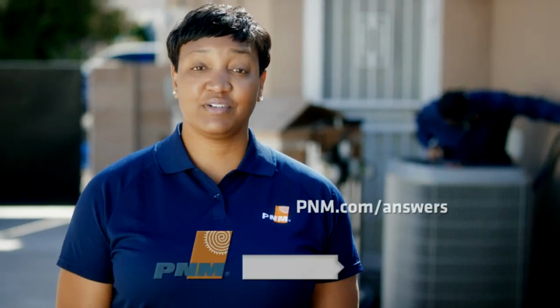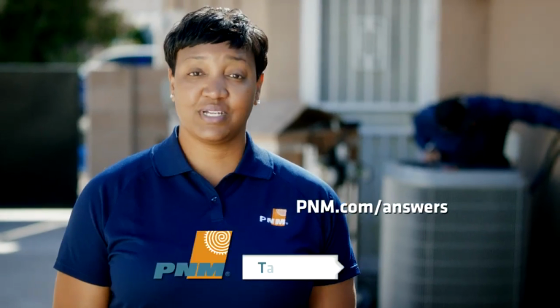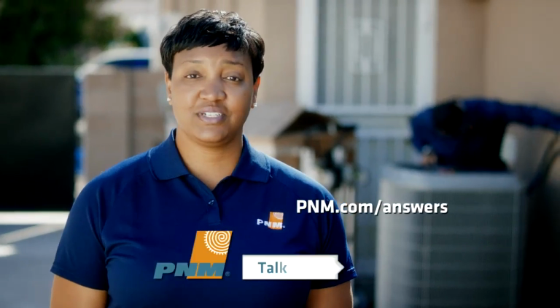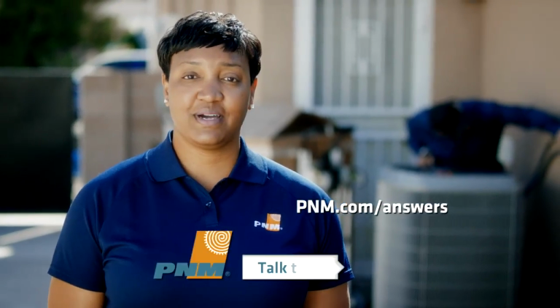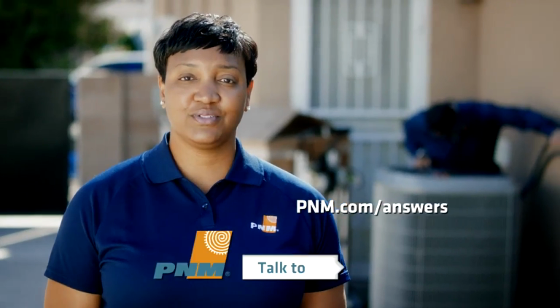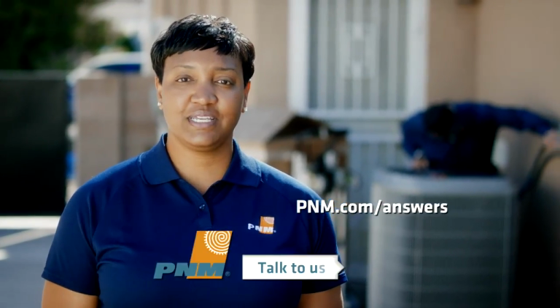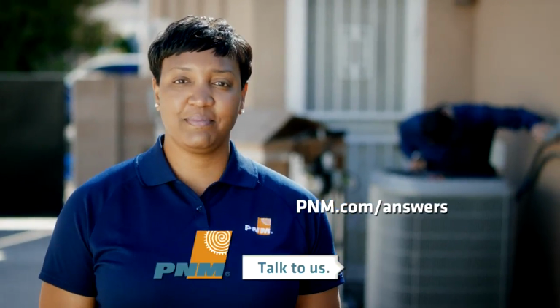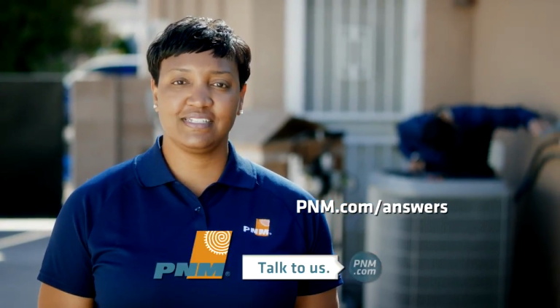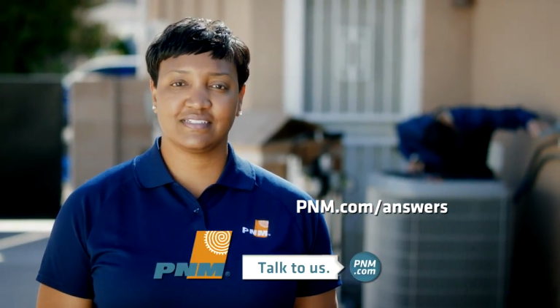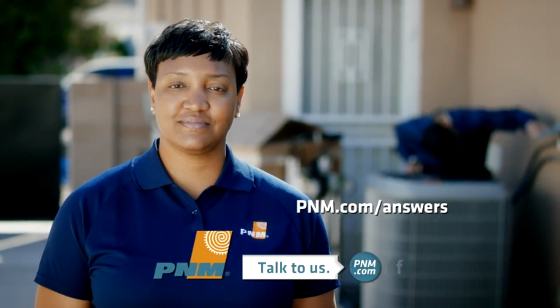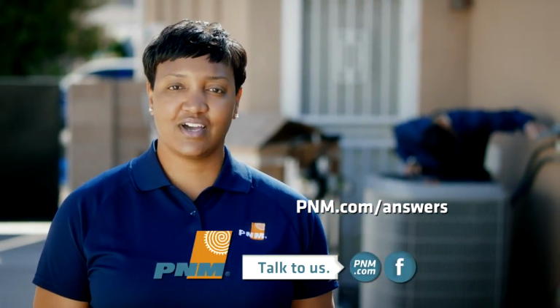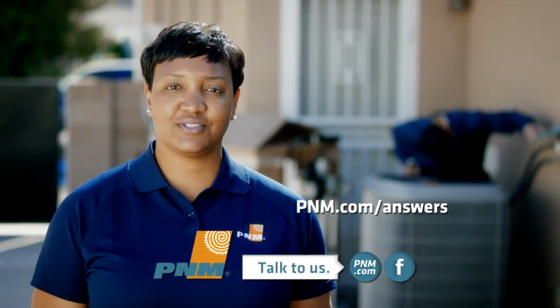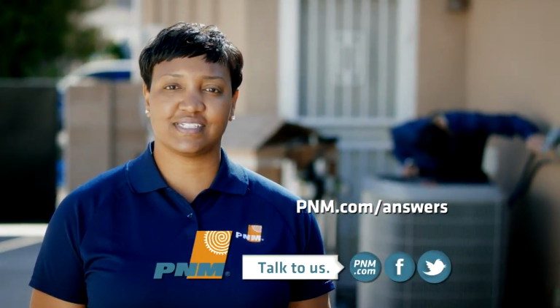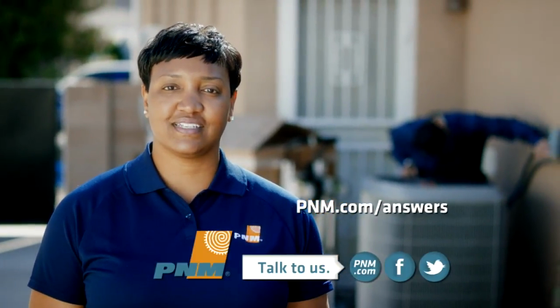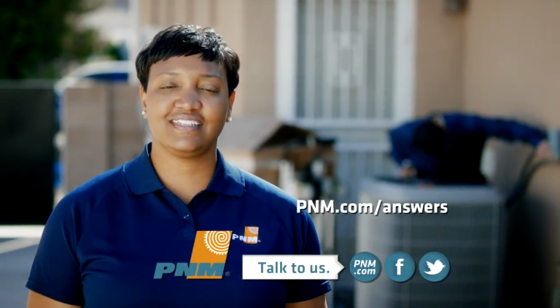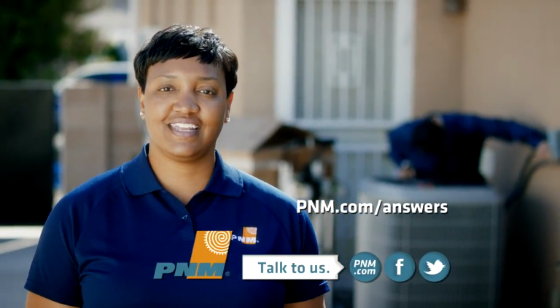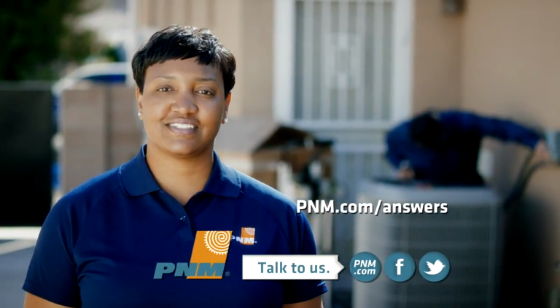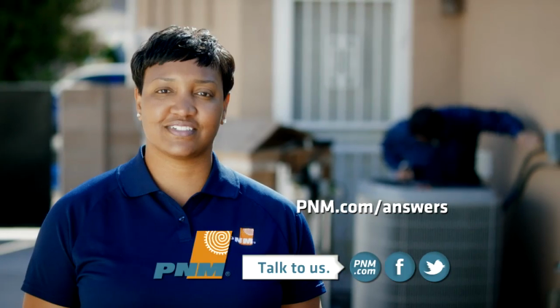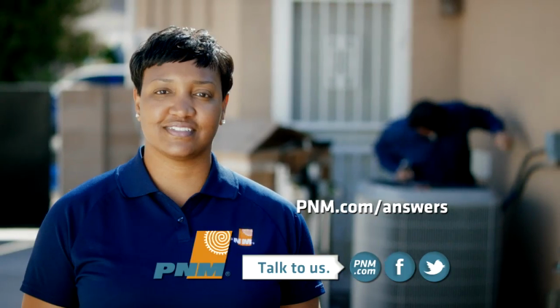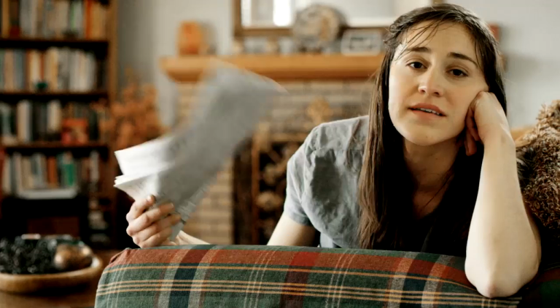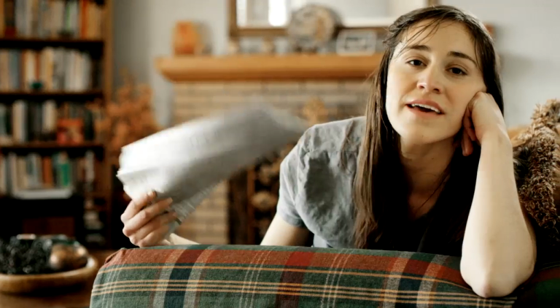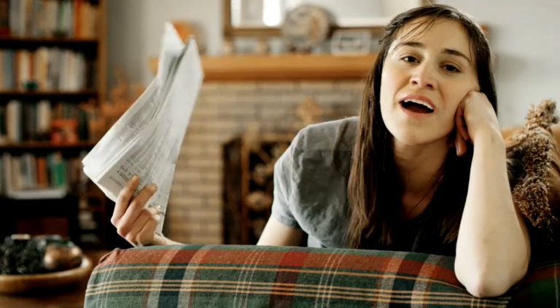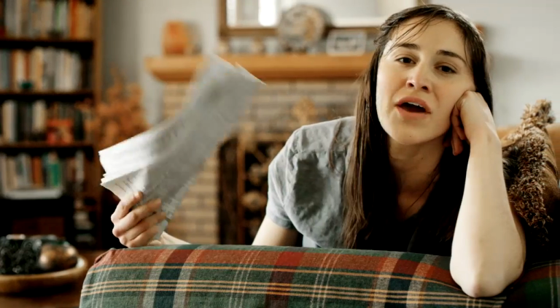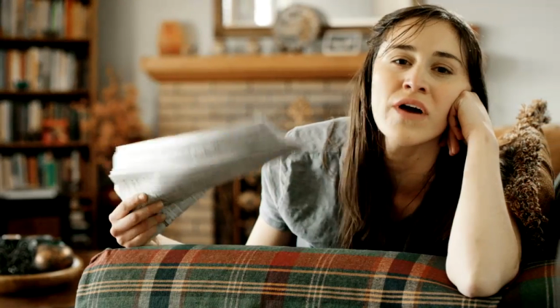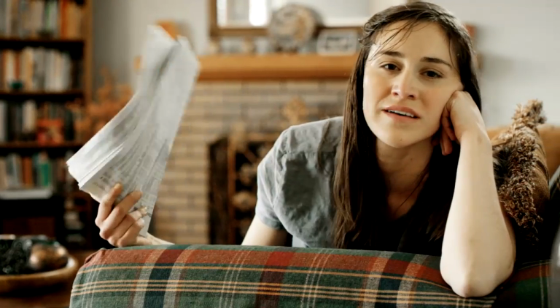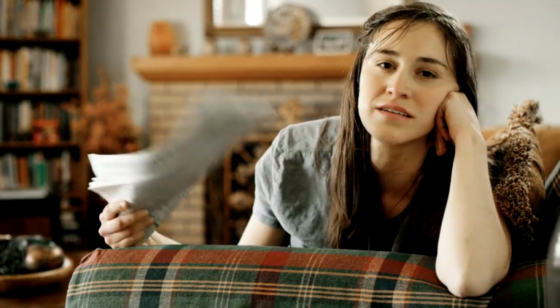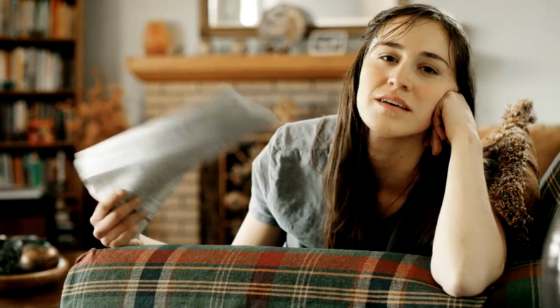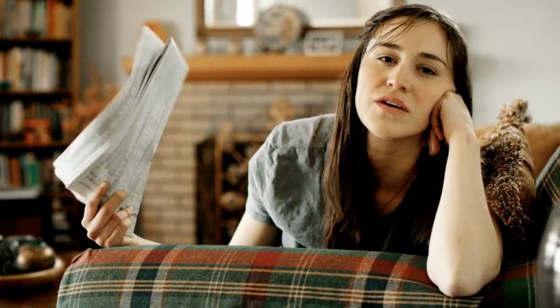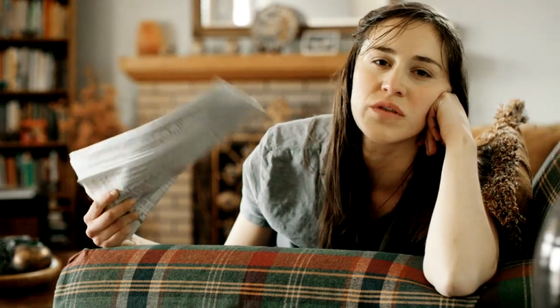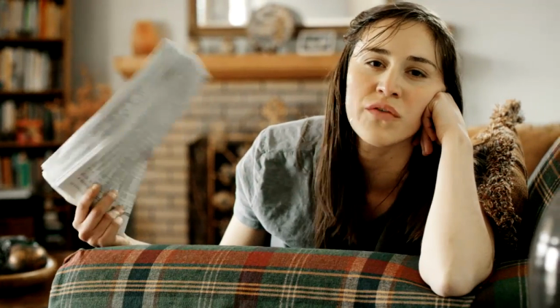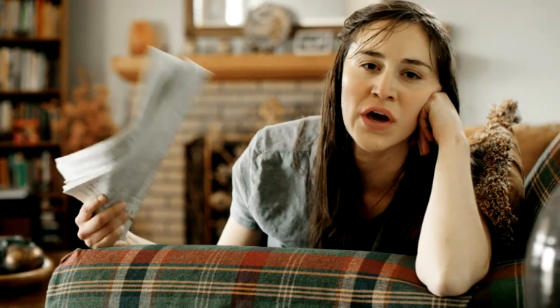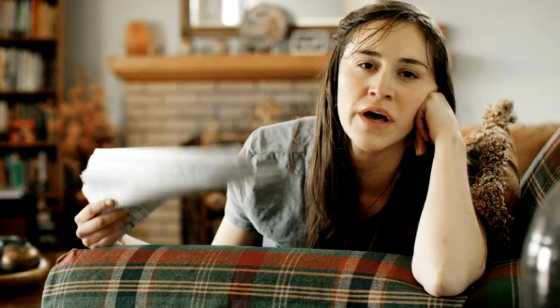Have a question about cooling rebates? Talk to us and get answers. It's like hot yoga without the yoga.